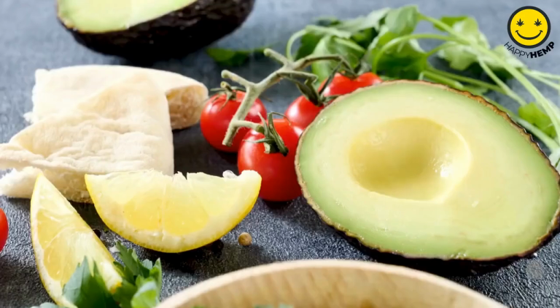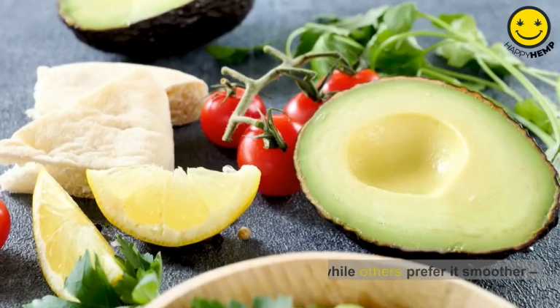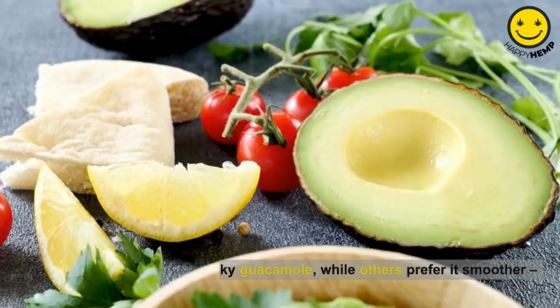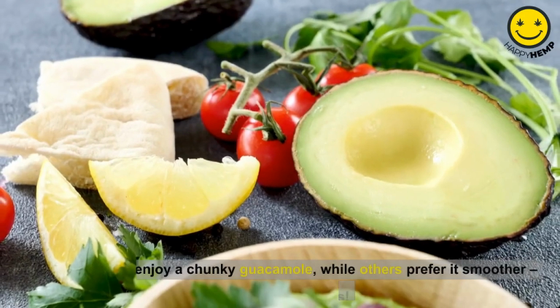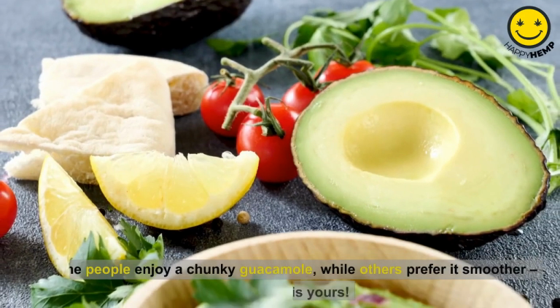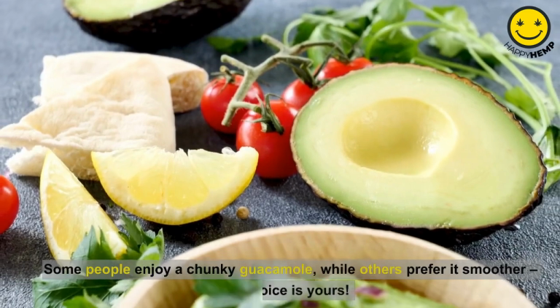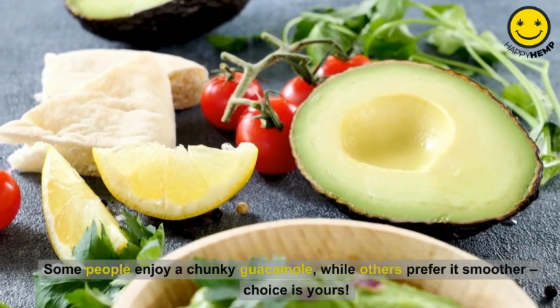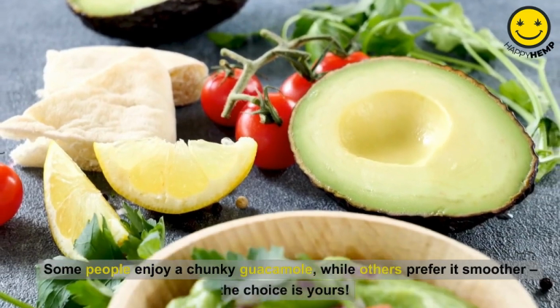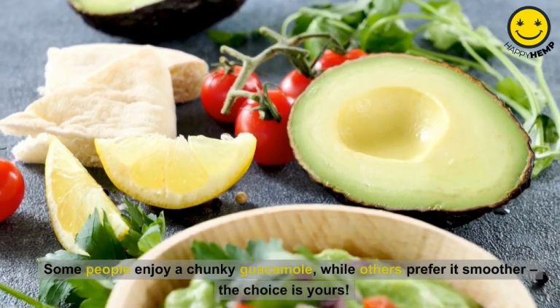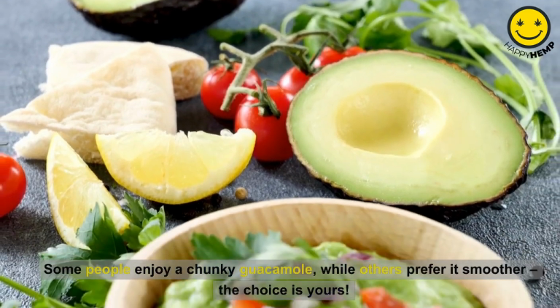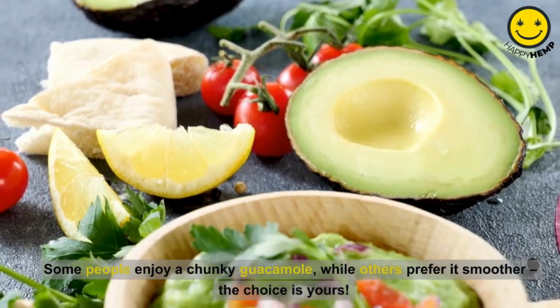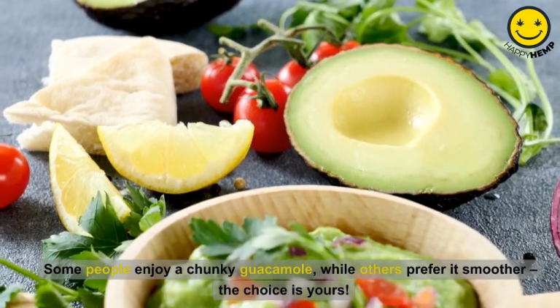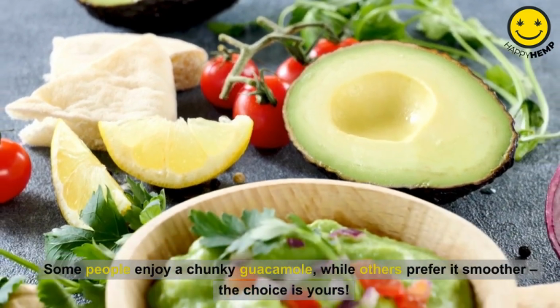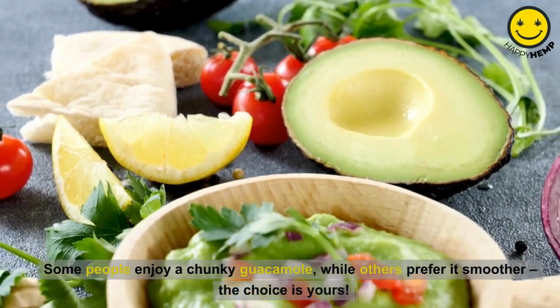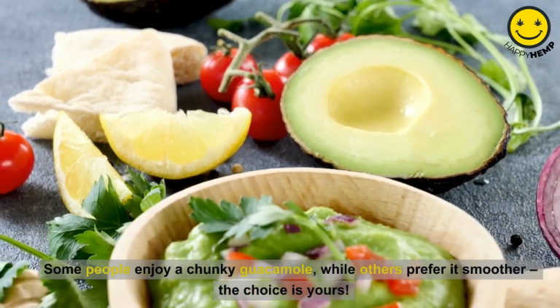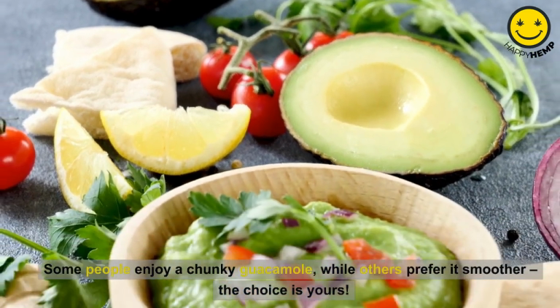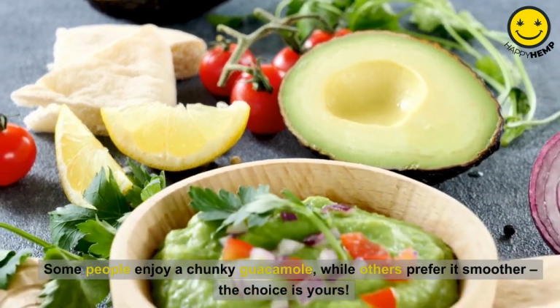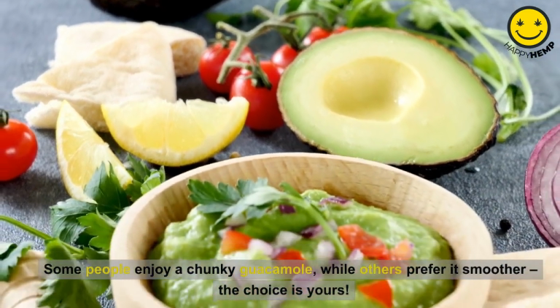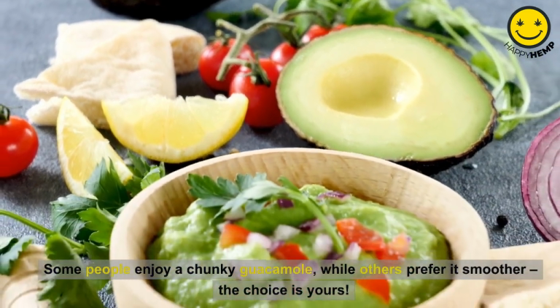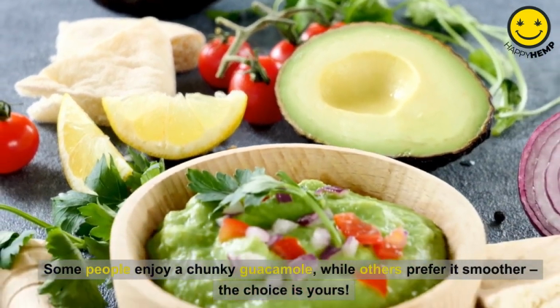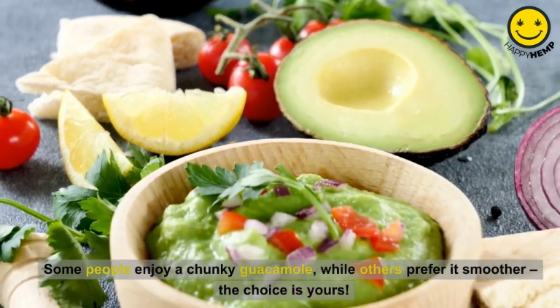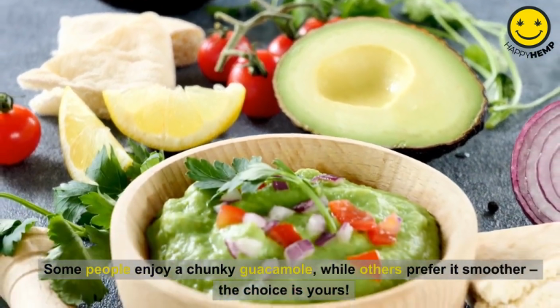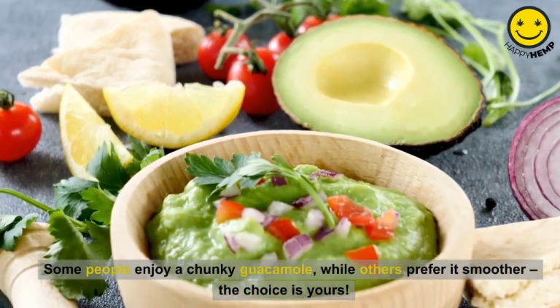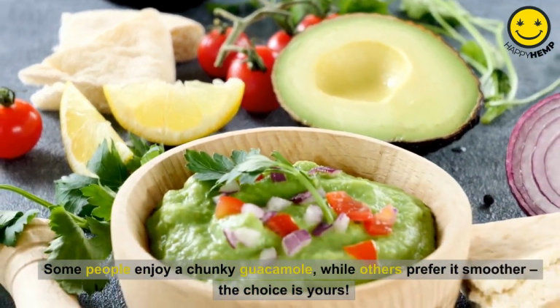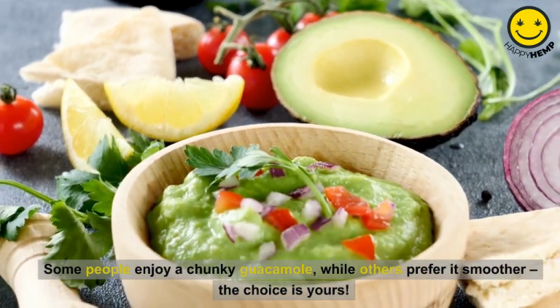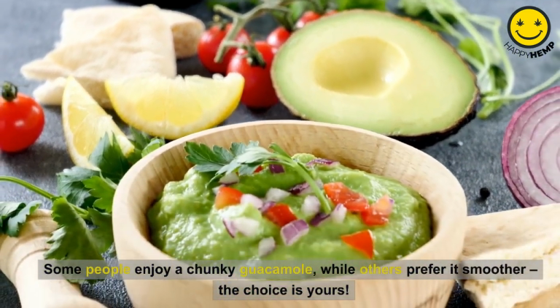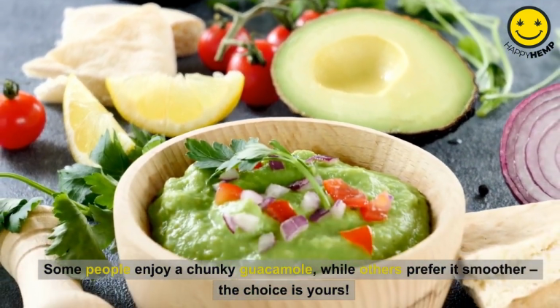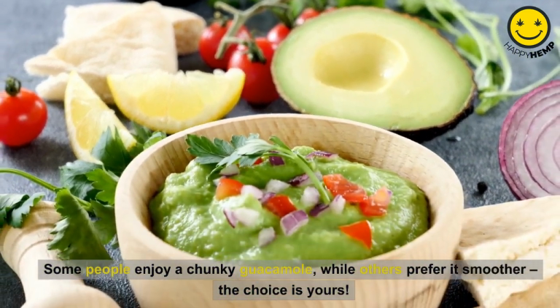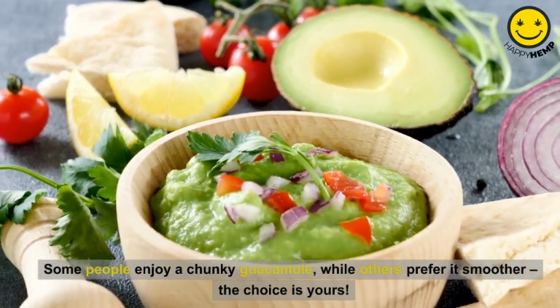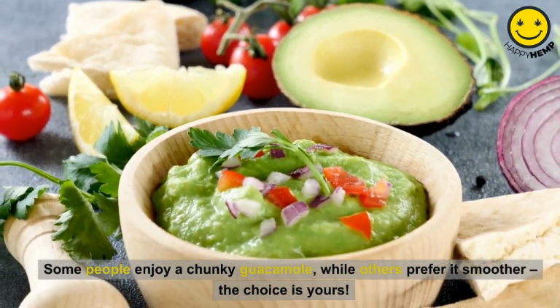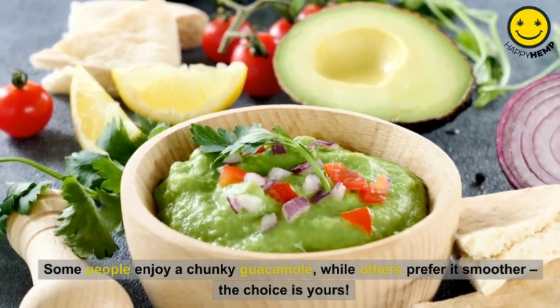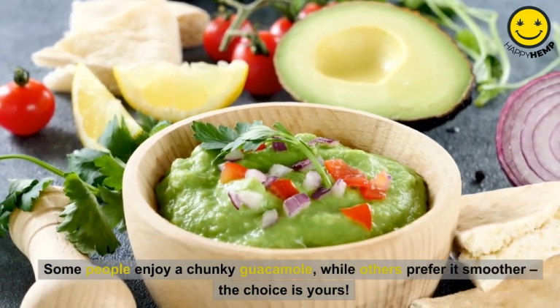Some people enjoy a chunky guacamole while others prefer it smoother. The choice is yours.